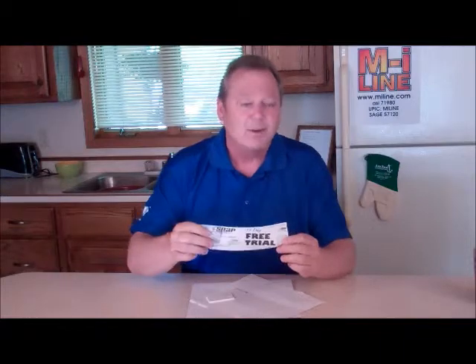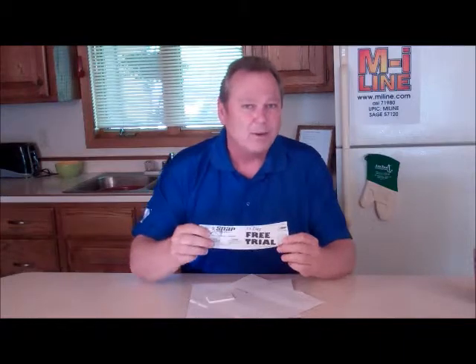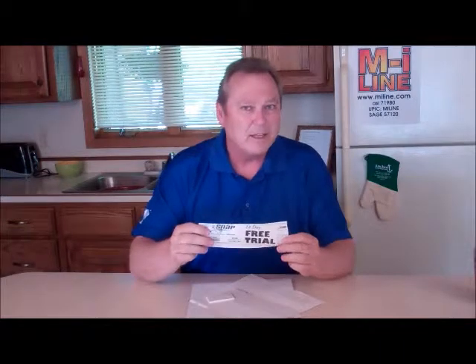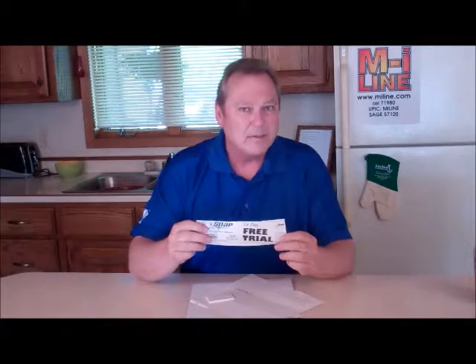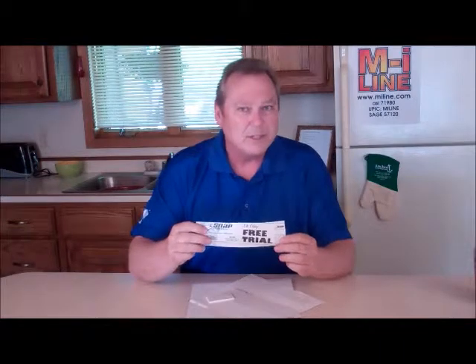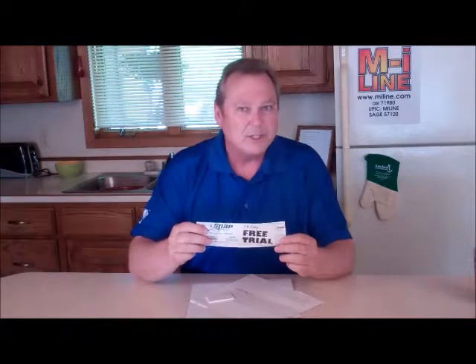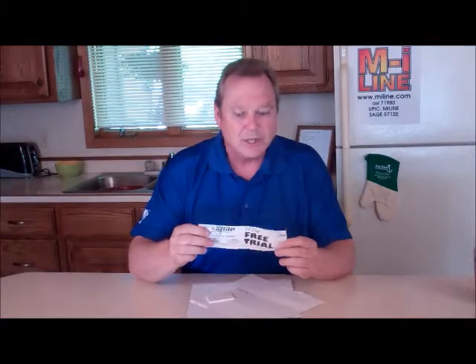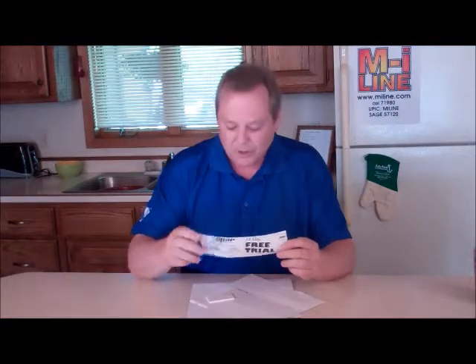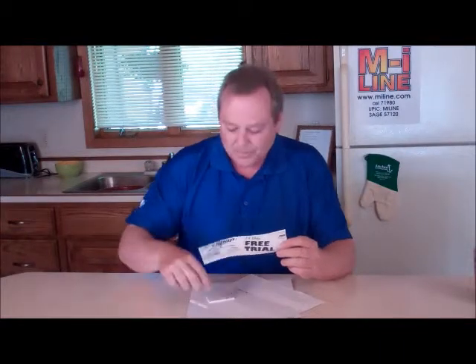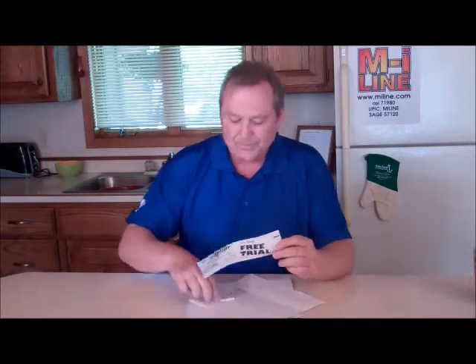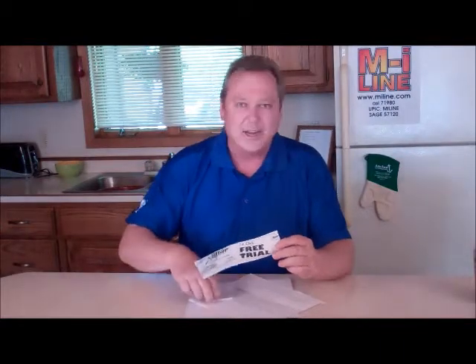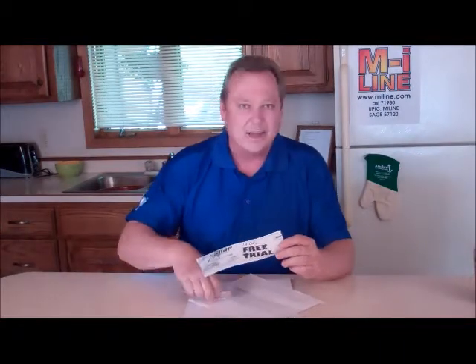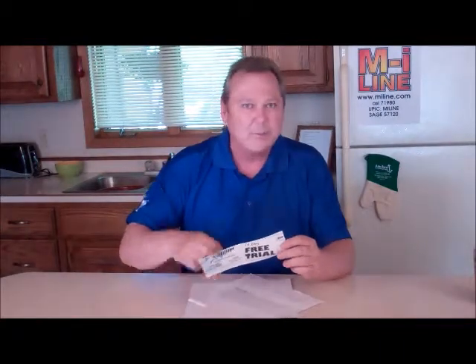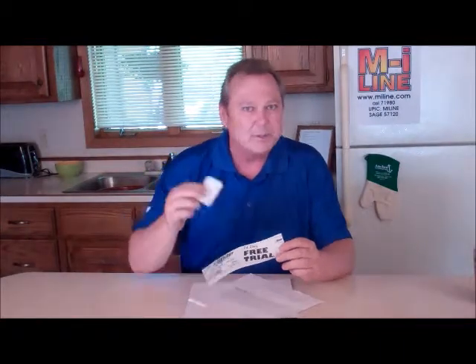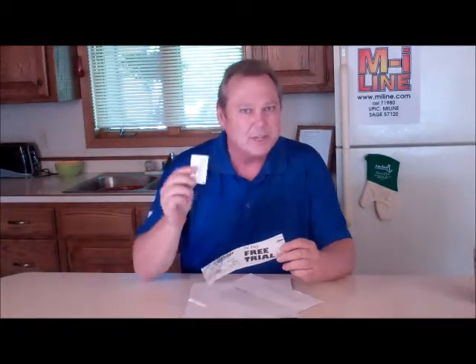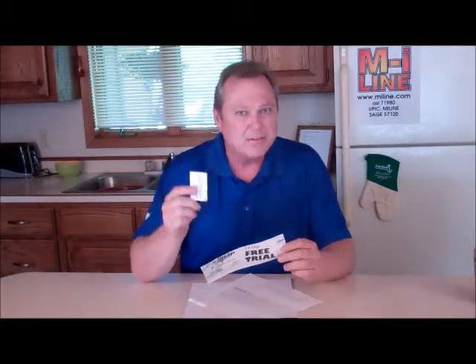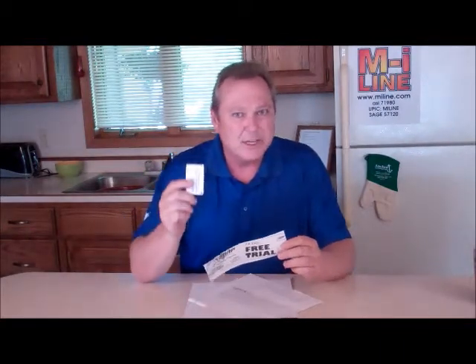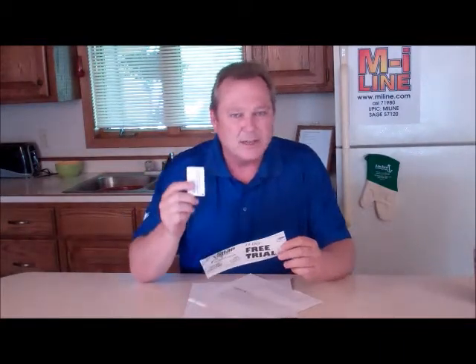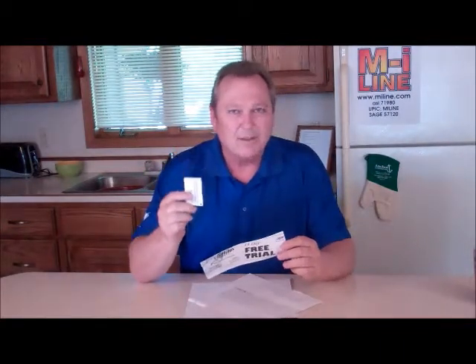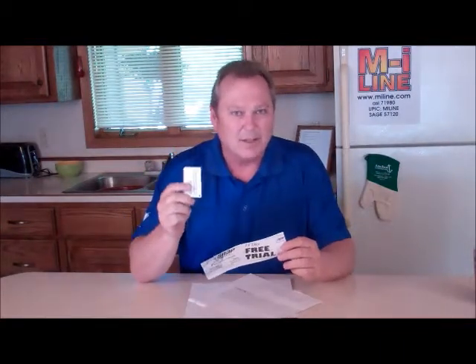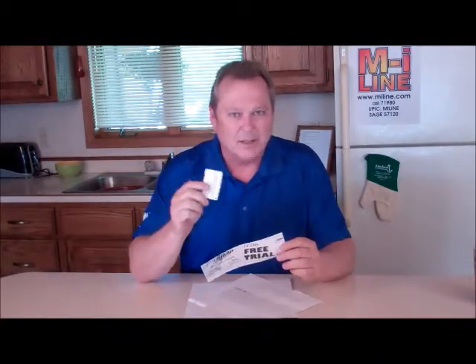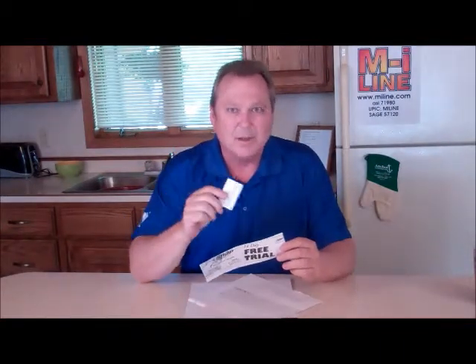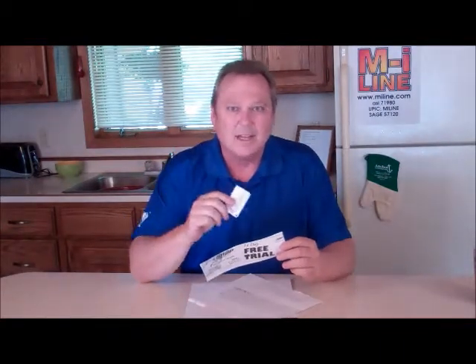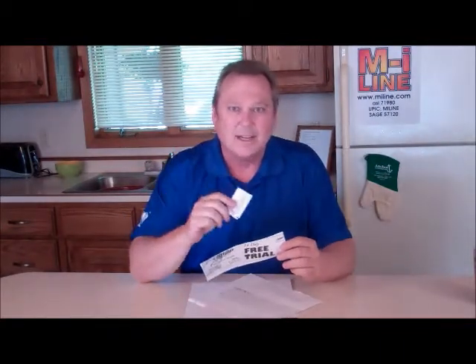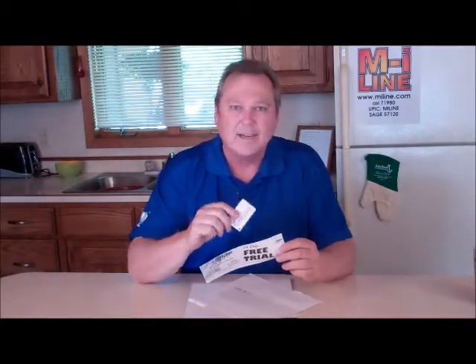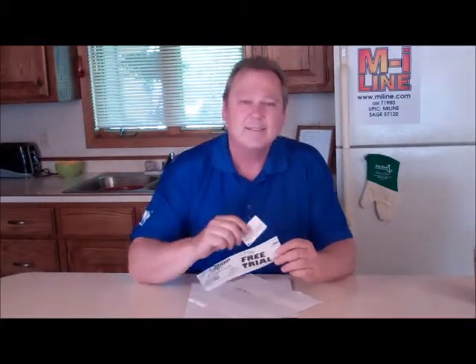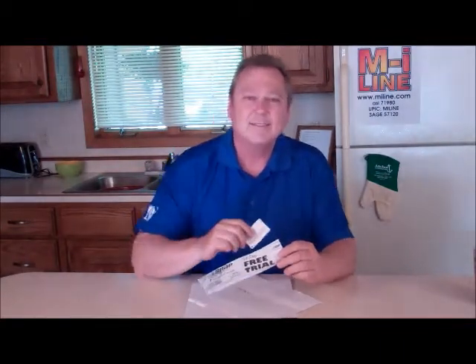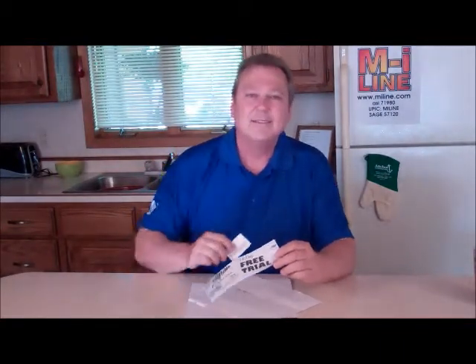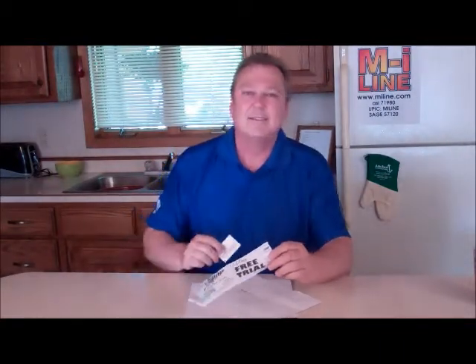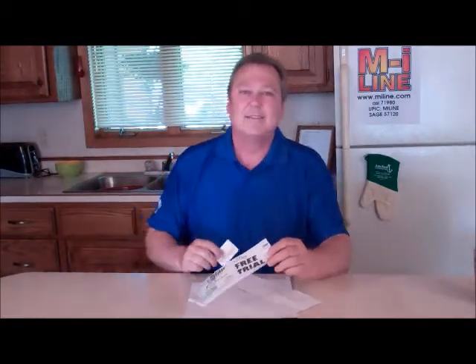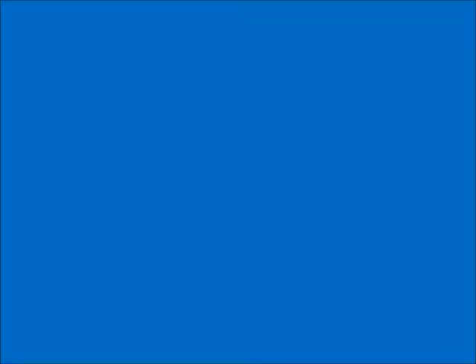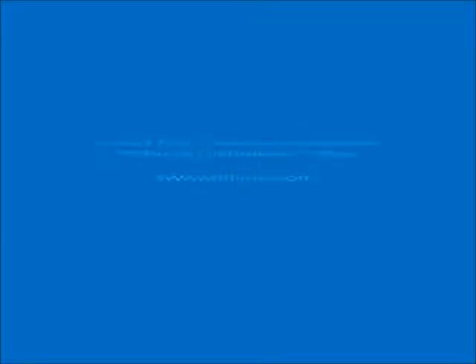When you want to leave a message in the home and help people save money, think of the M.I.L.I.N.E.